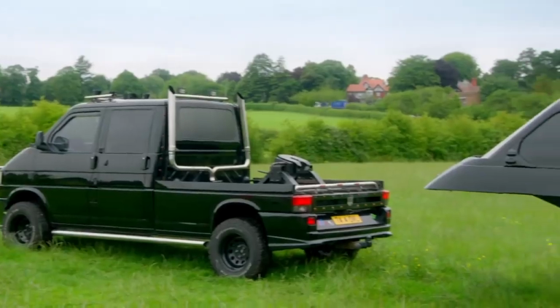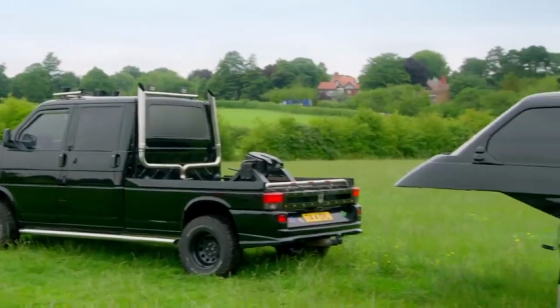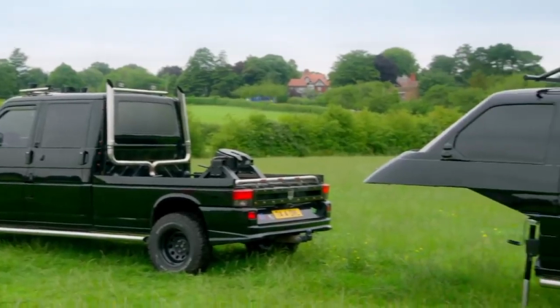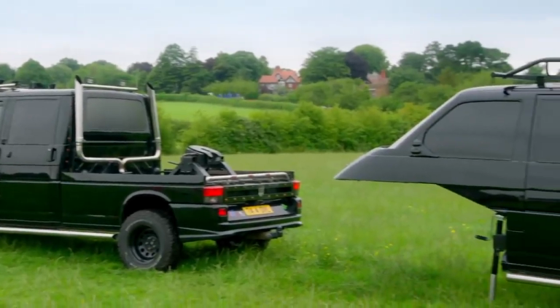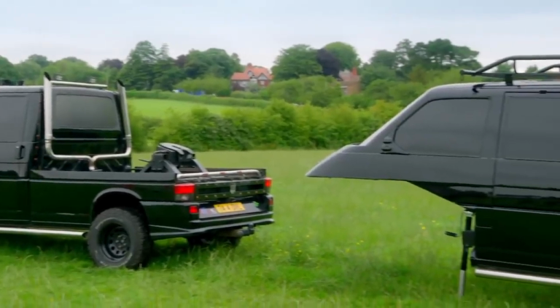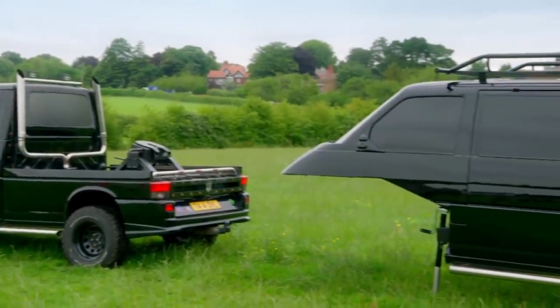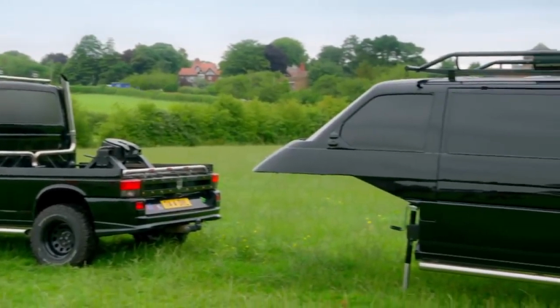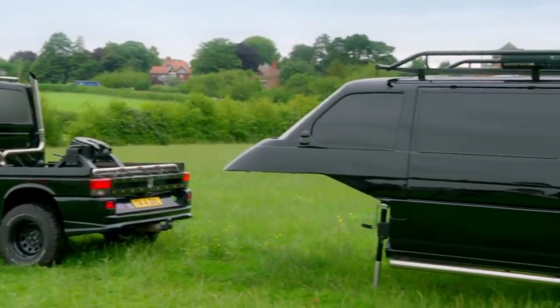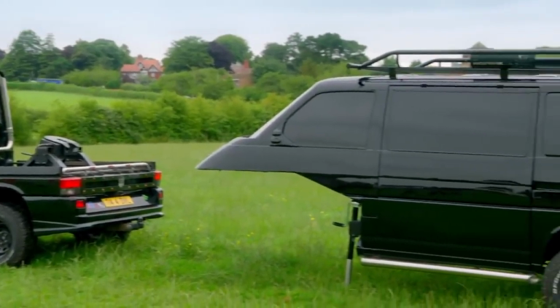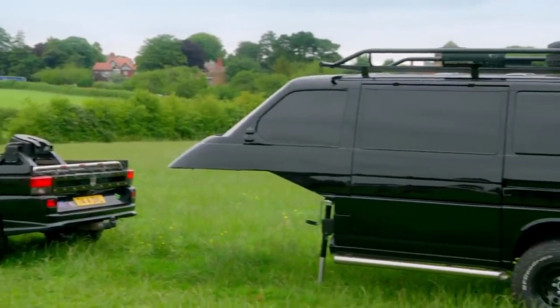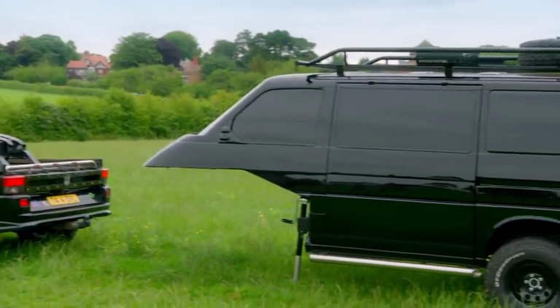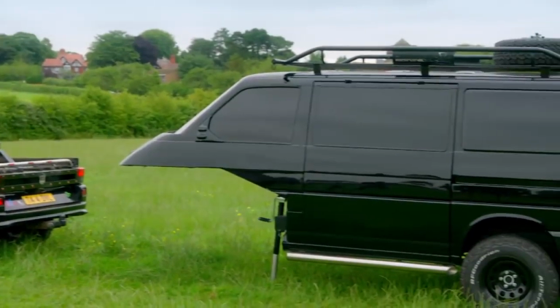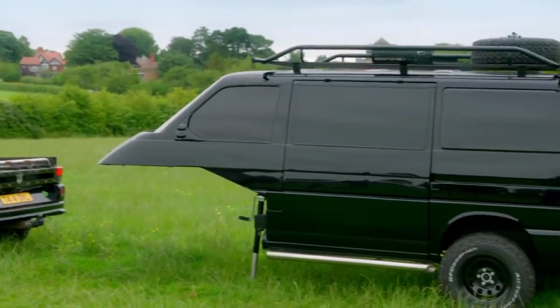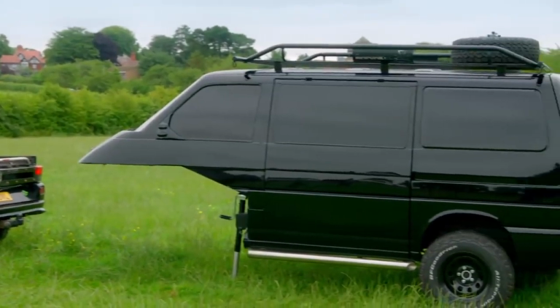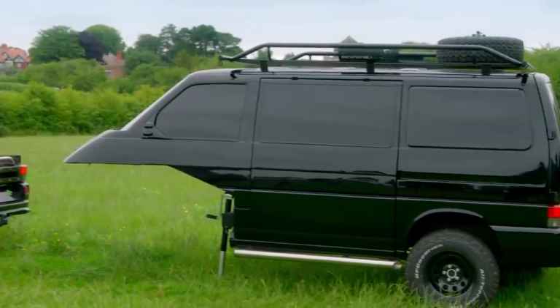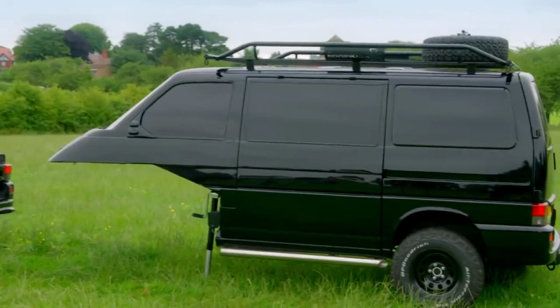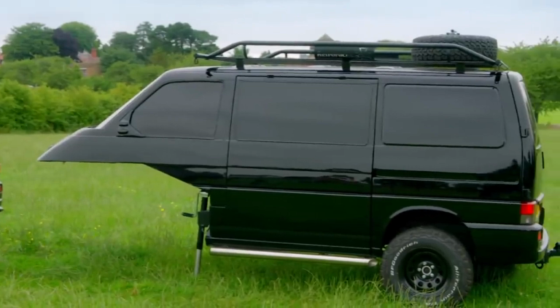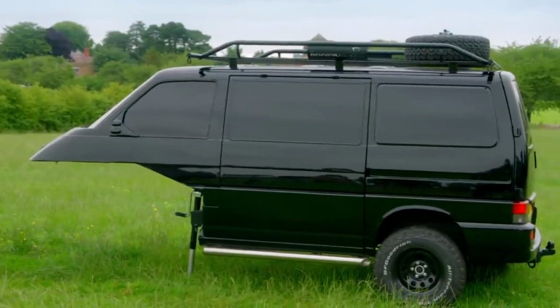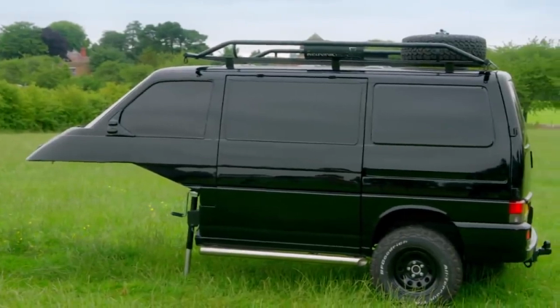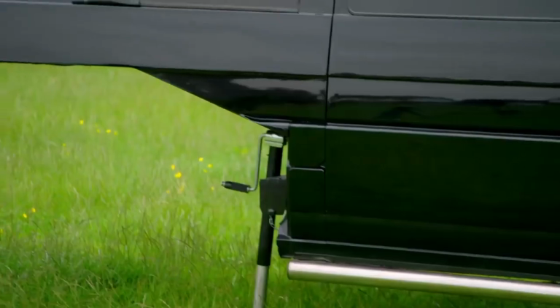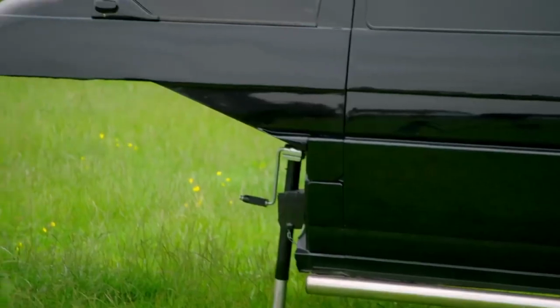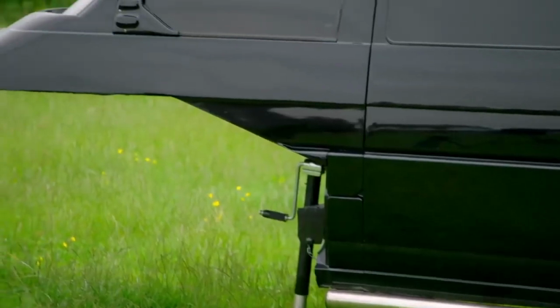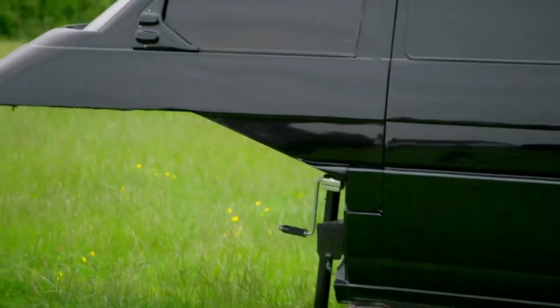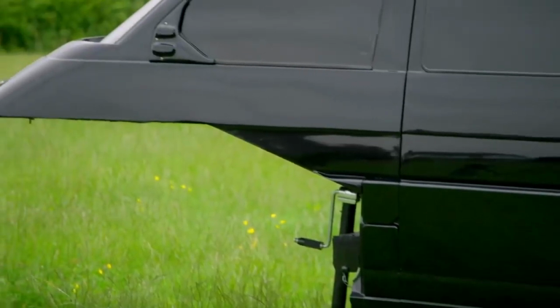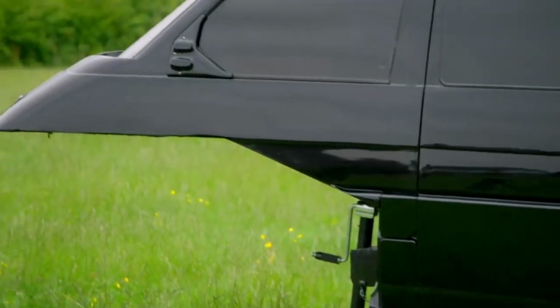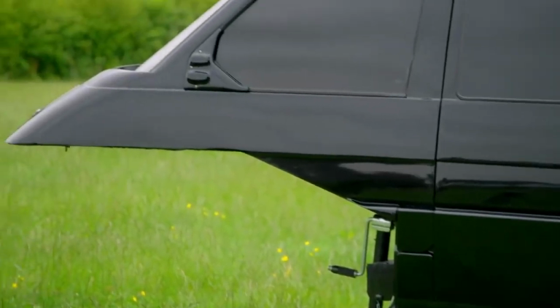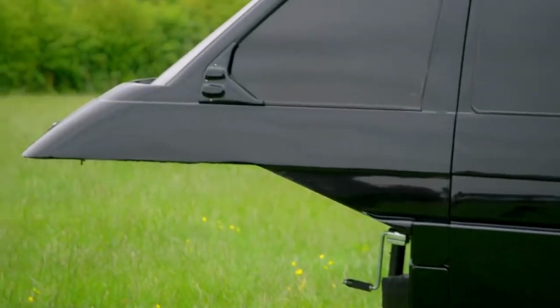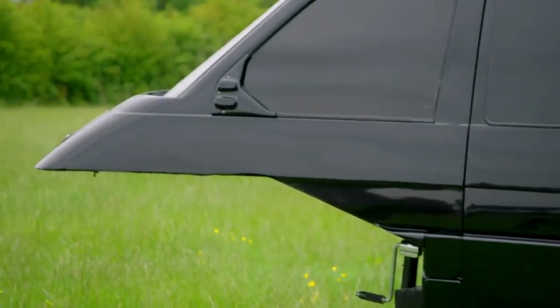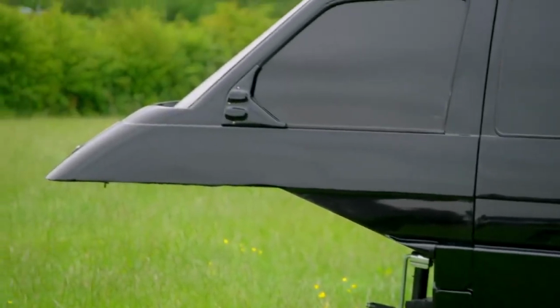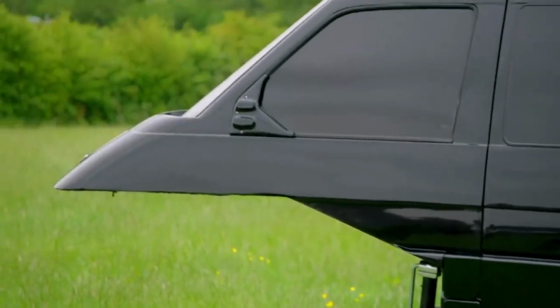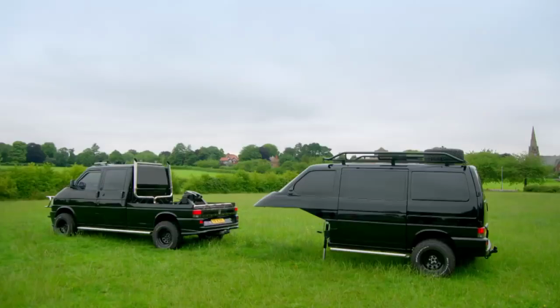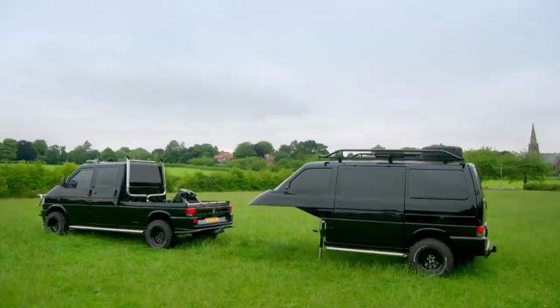Chris has turned a 20-year-old wreck headed for the knacker's yard into a sleek, black, cool-as-you-like caravan.